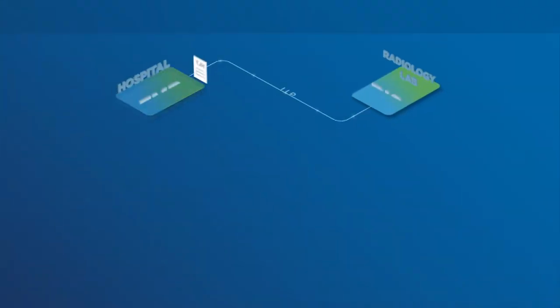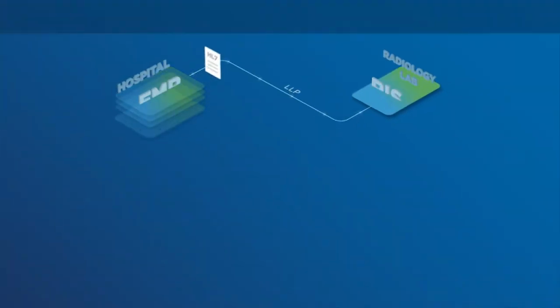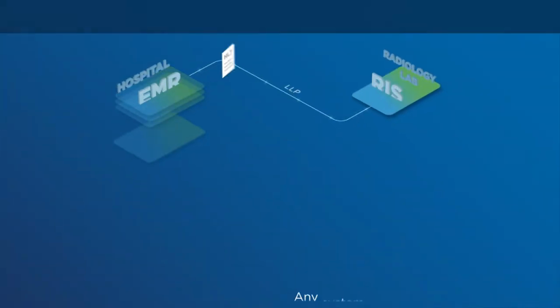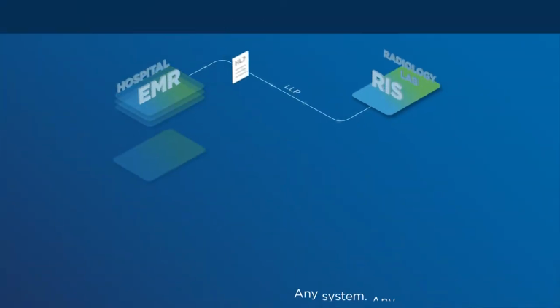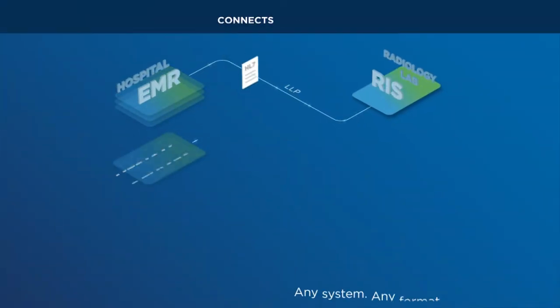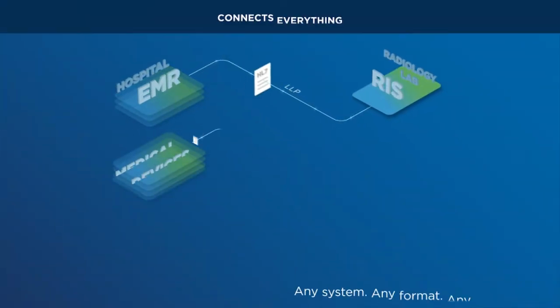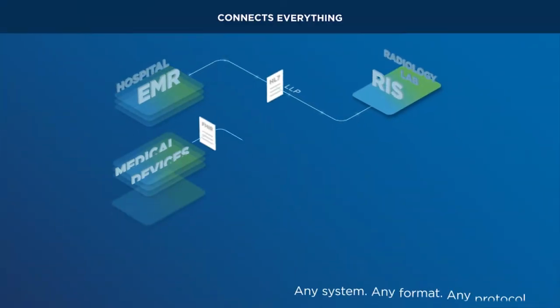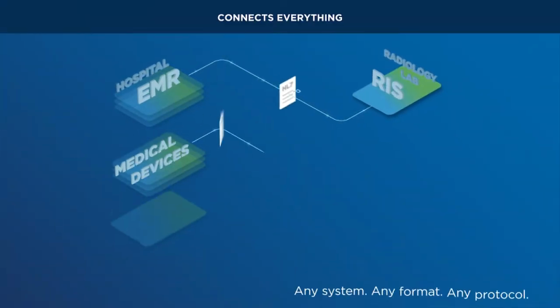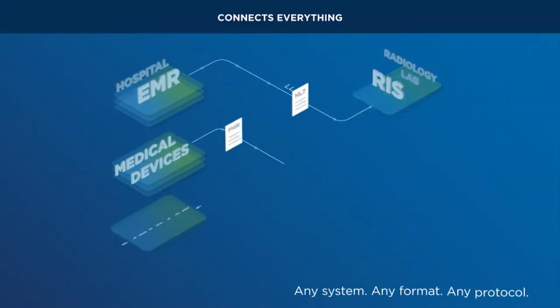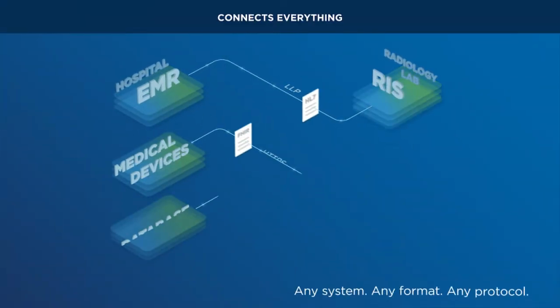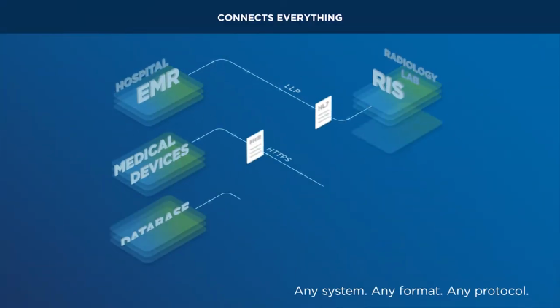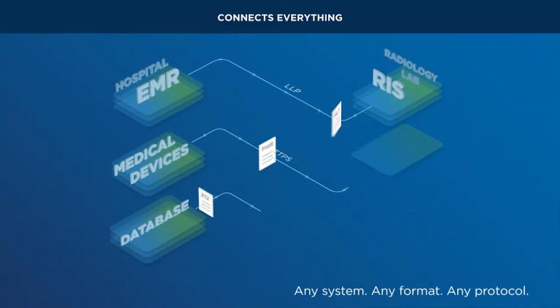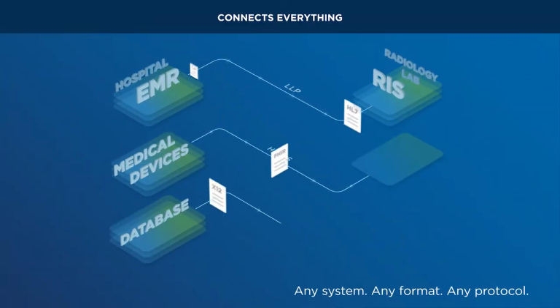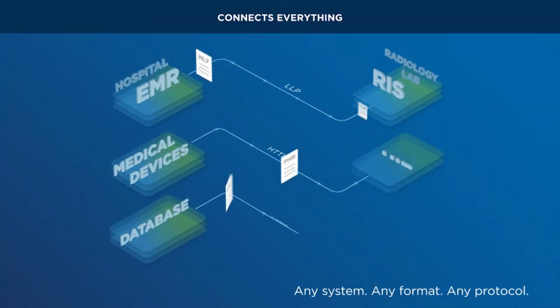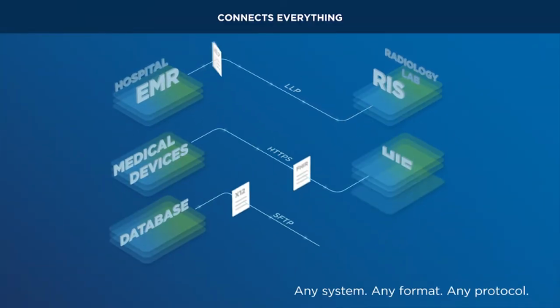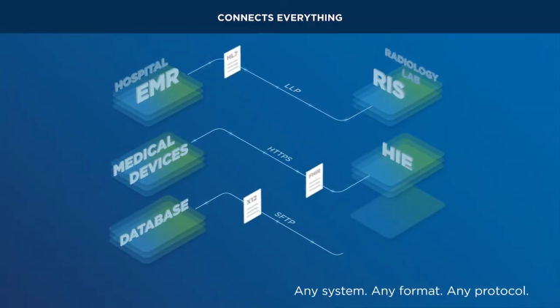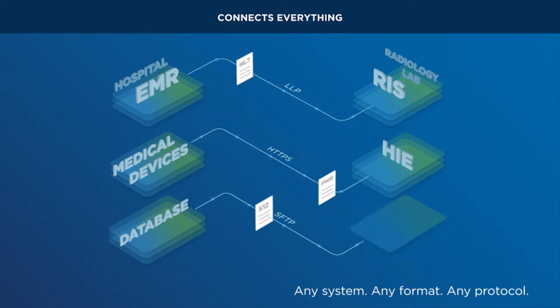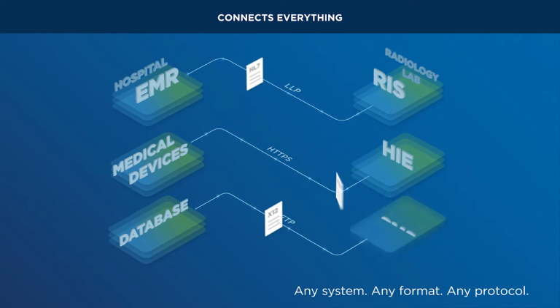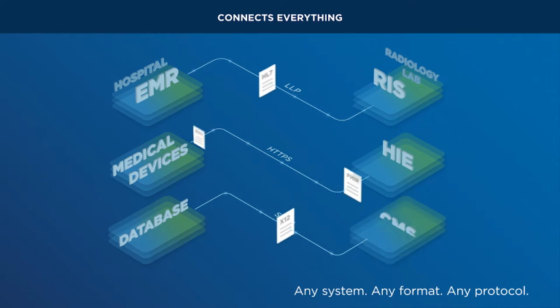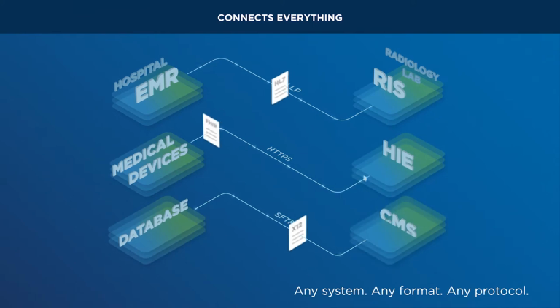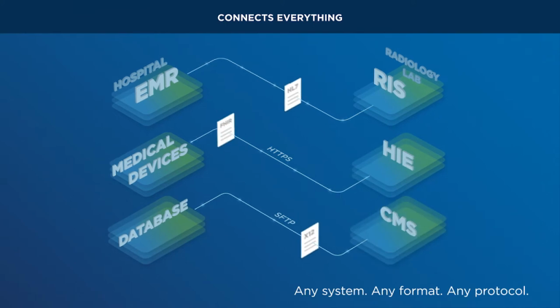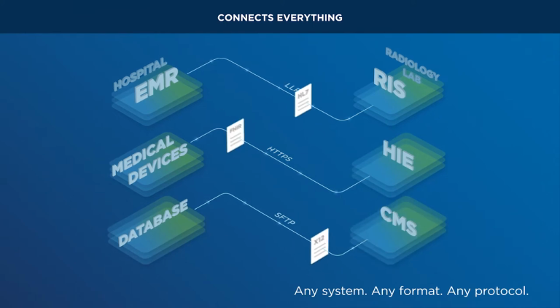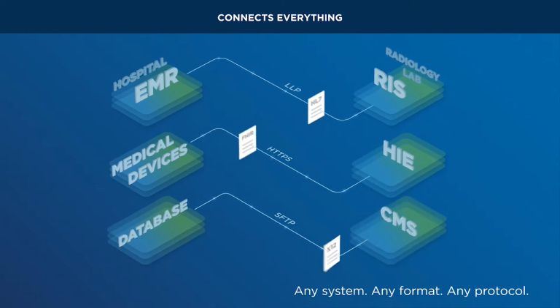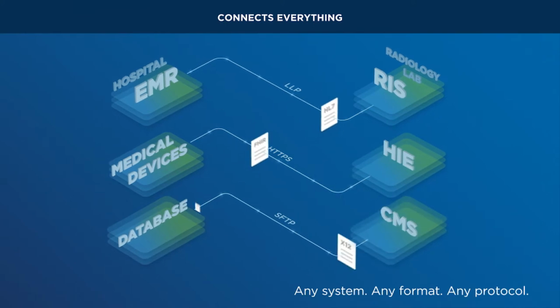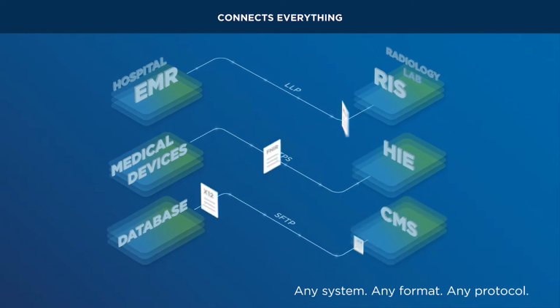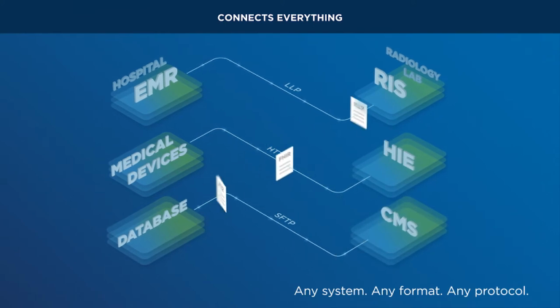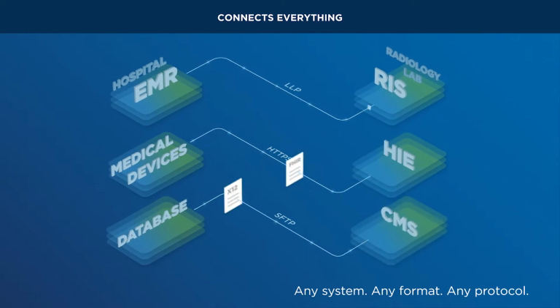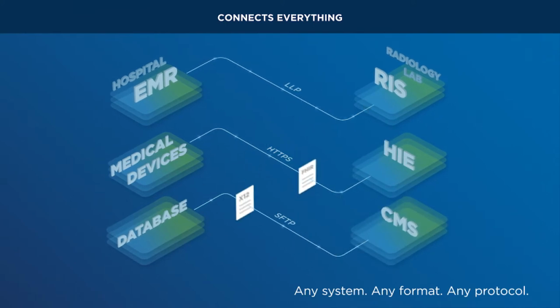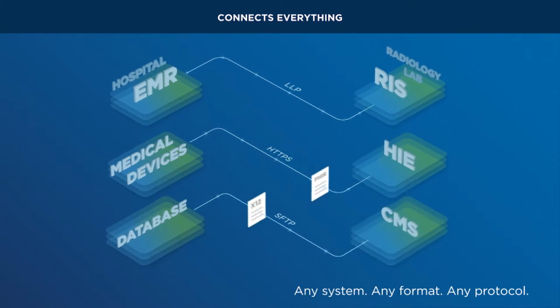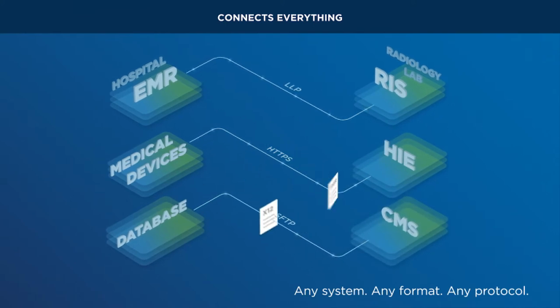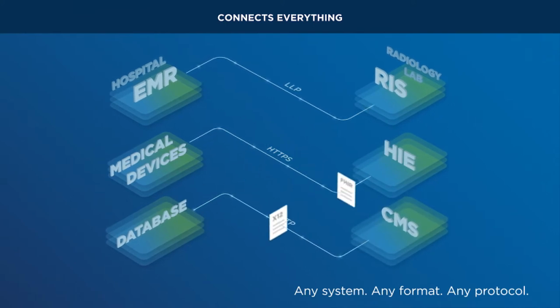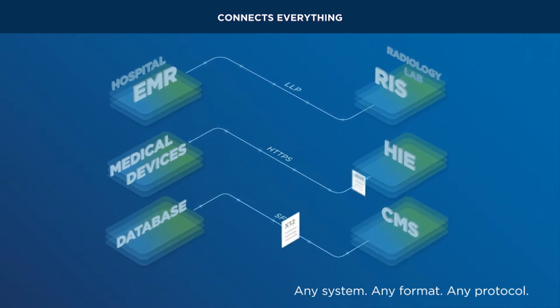Regardless of any system, any format, any protocol, Iguana connects everything.